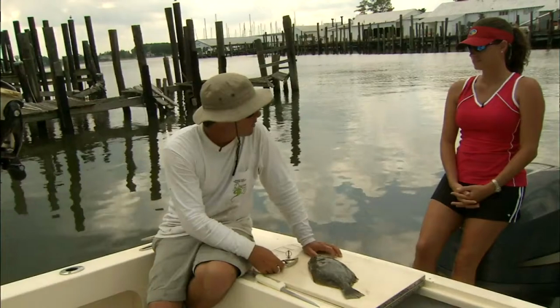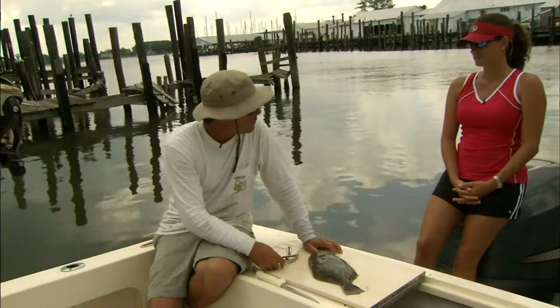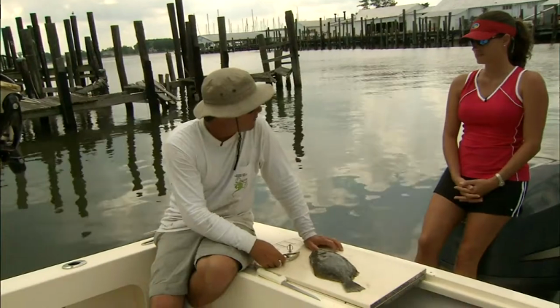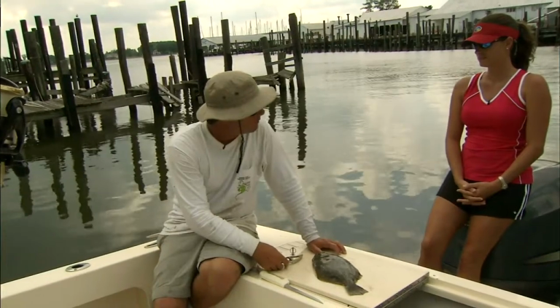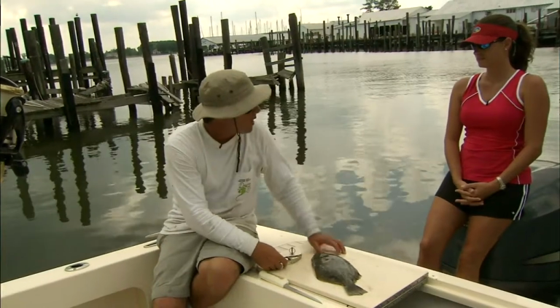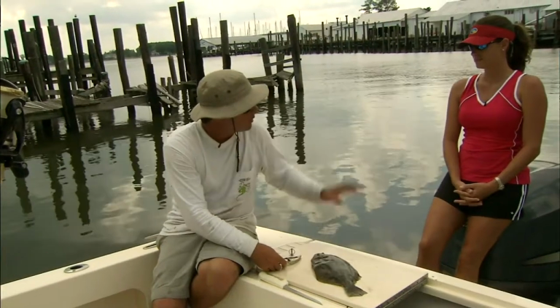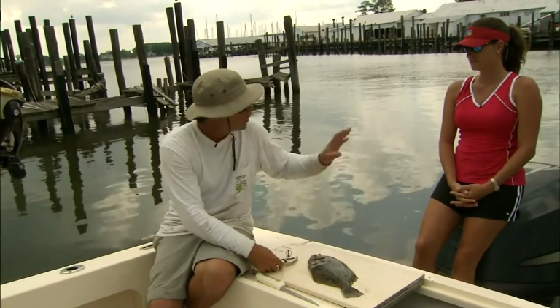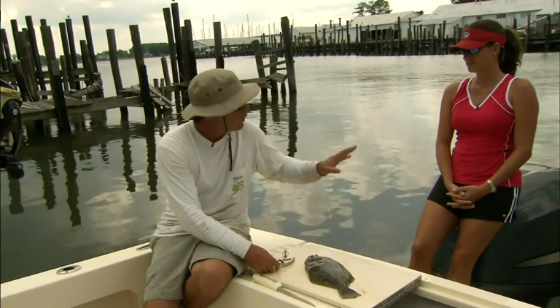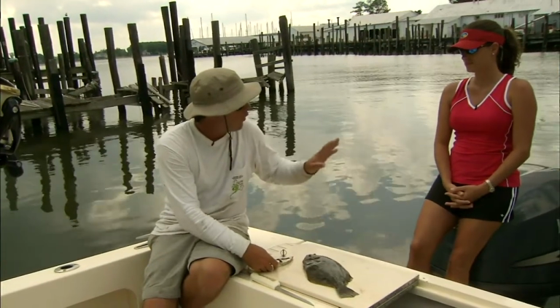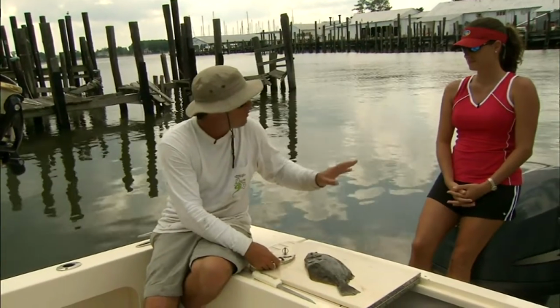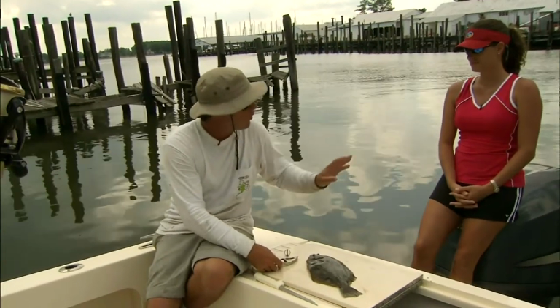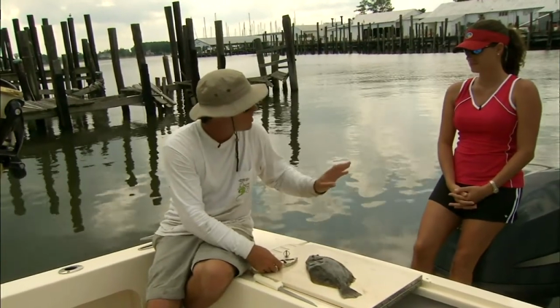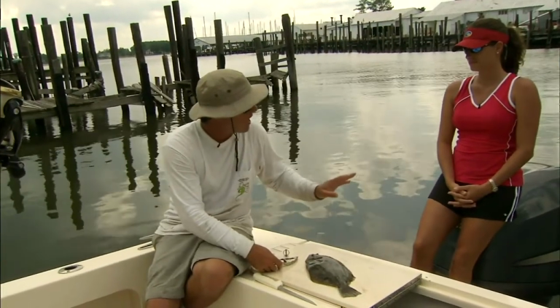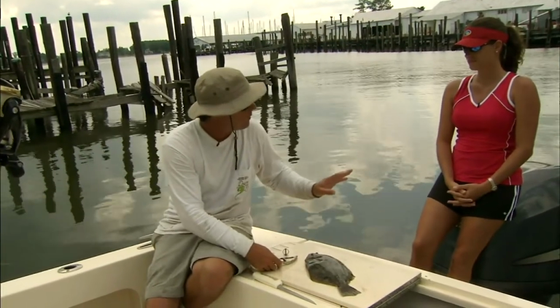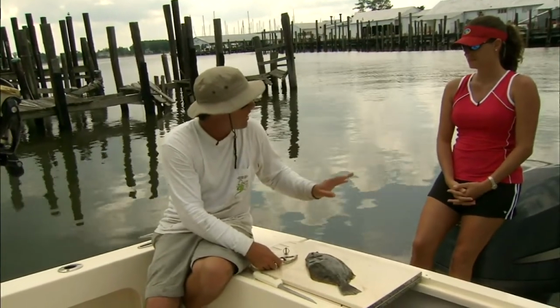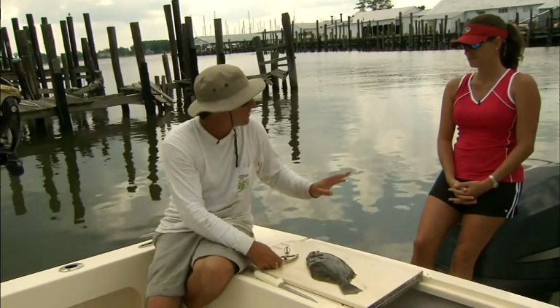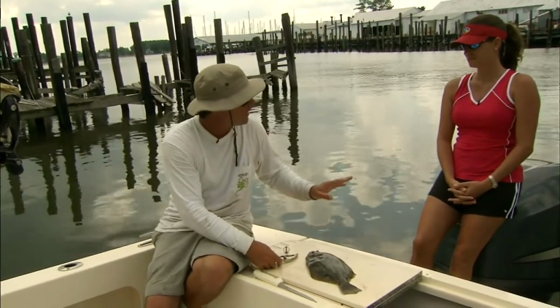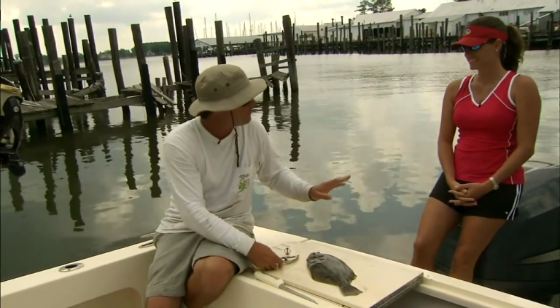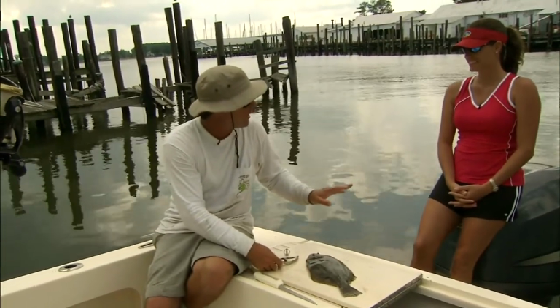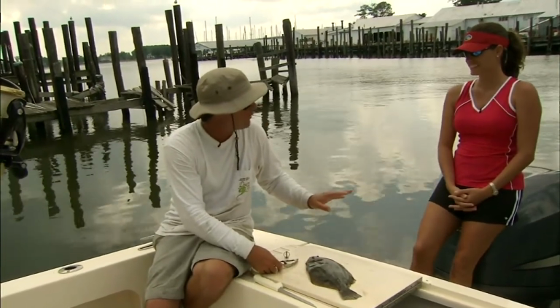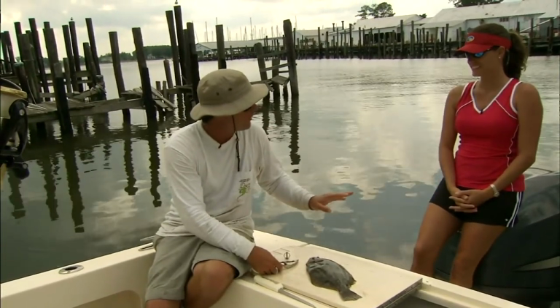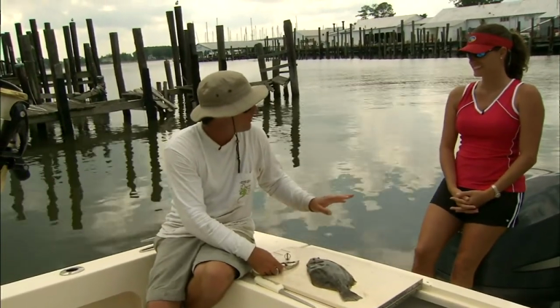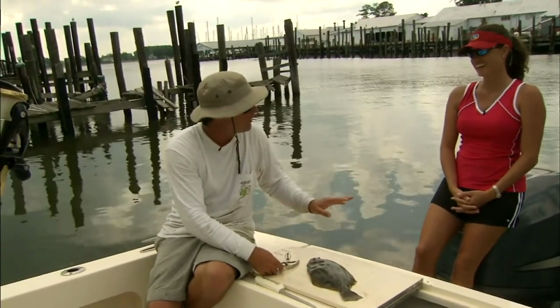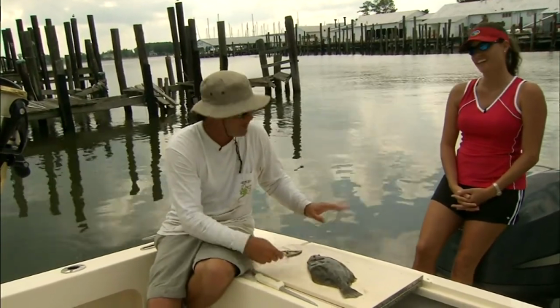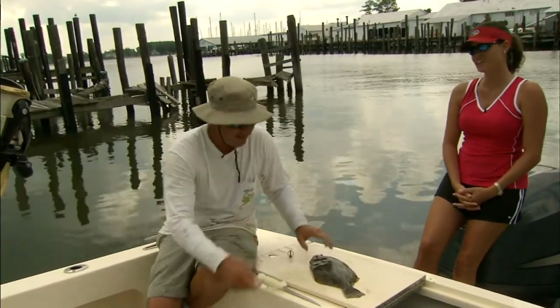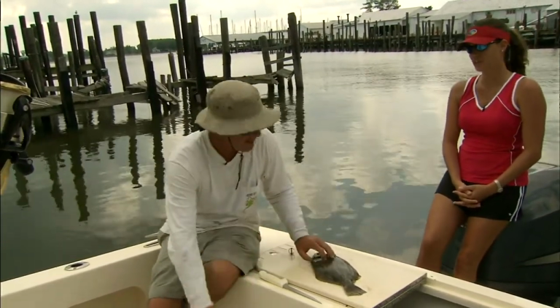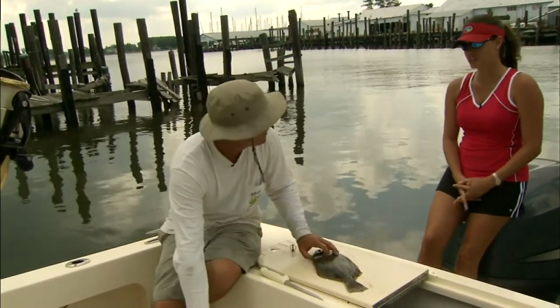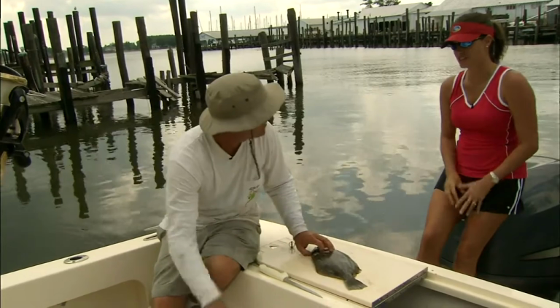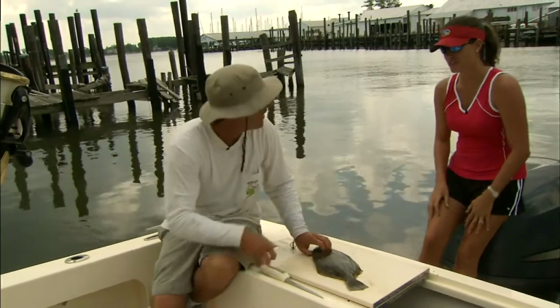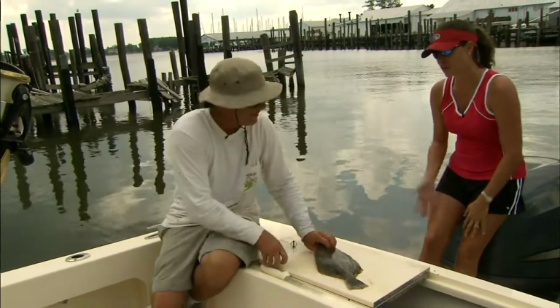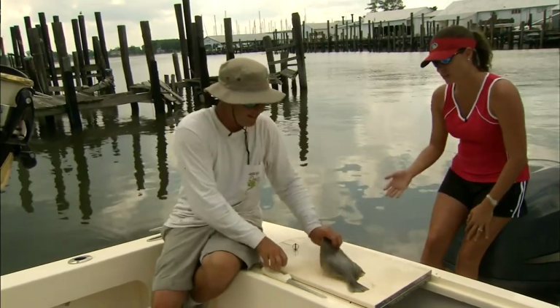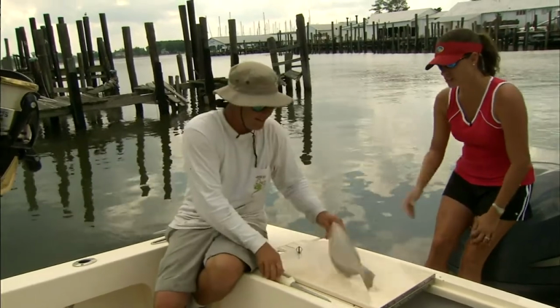Okay babe, I'm going to show you one more time how to clean flounder. You shouldn't waste your time, but I'll watch.